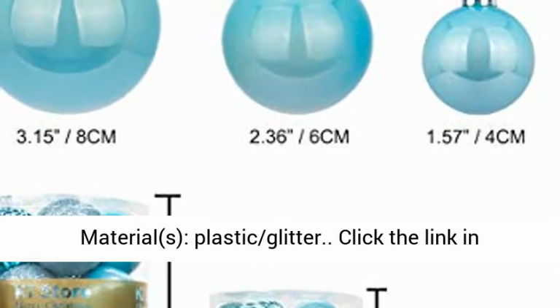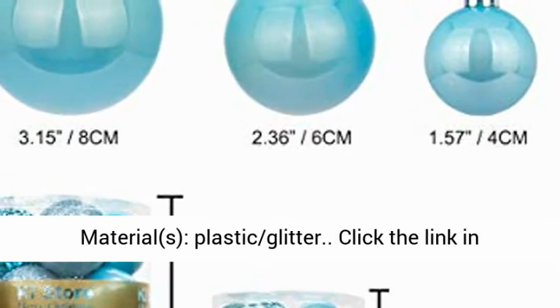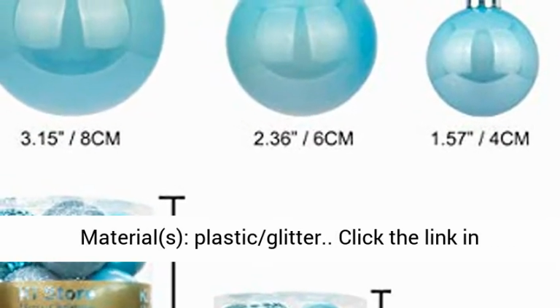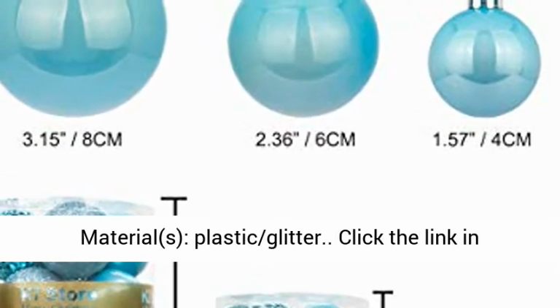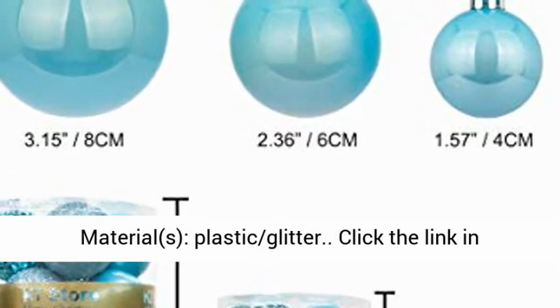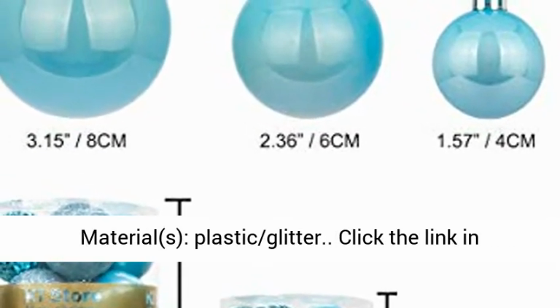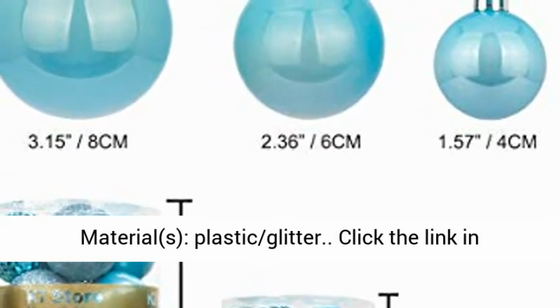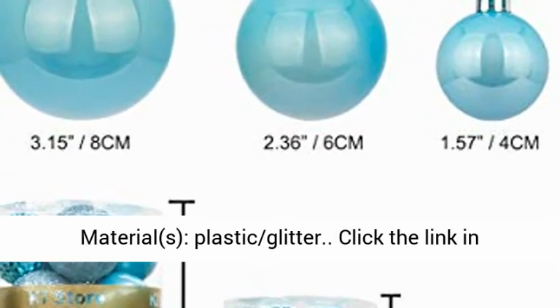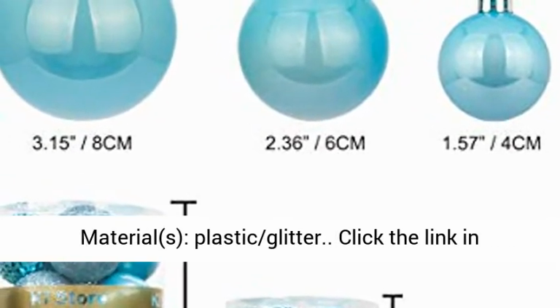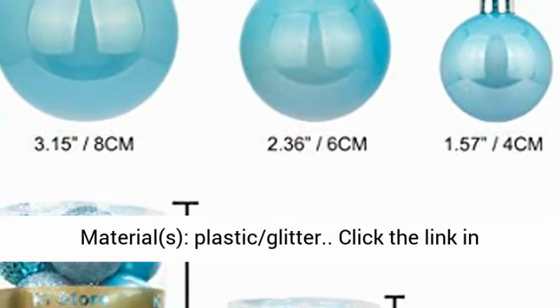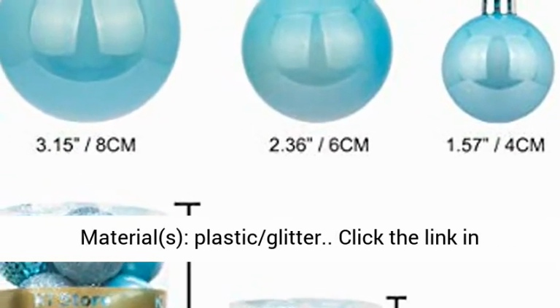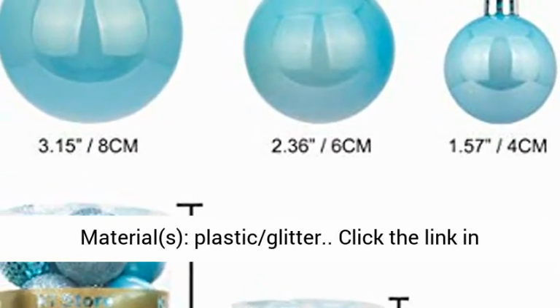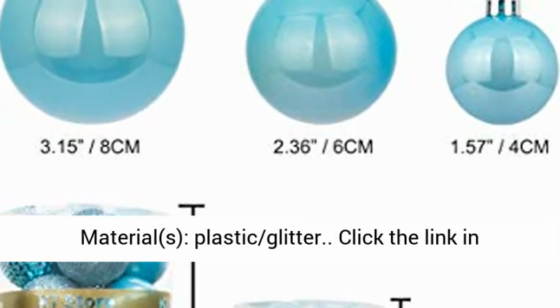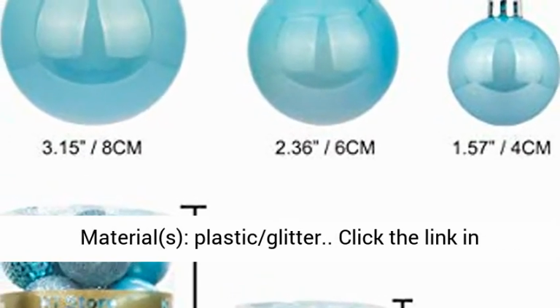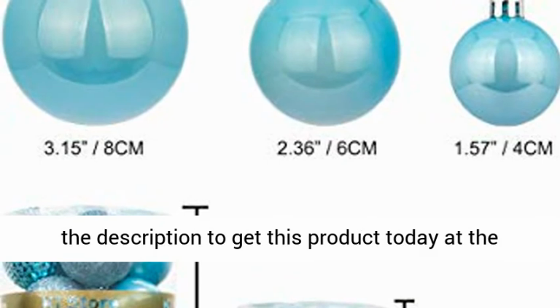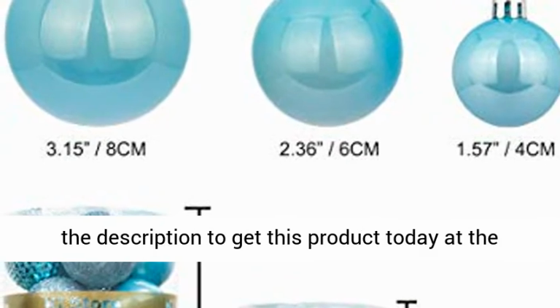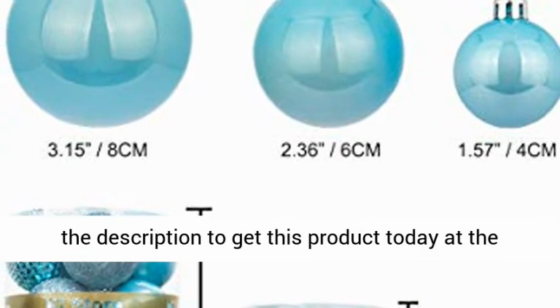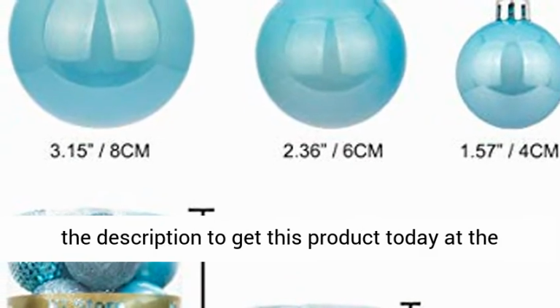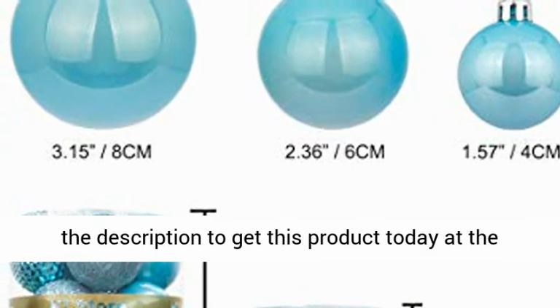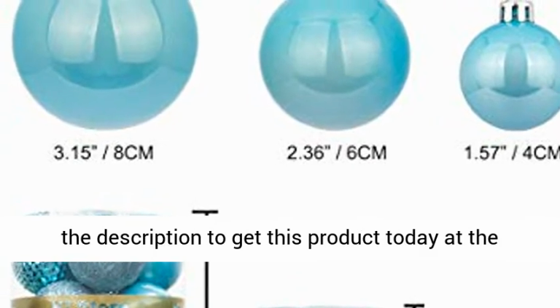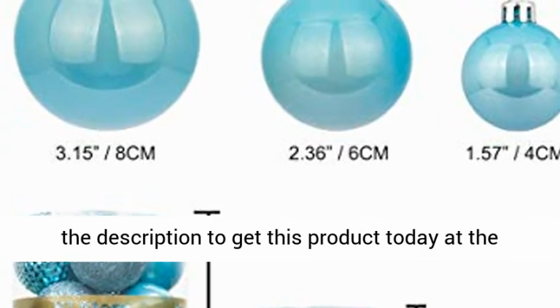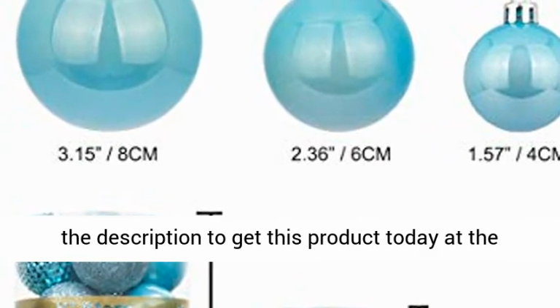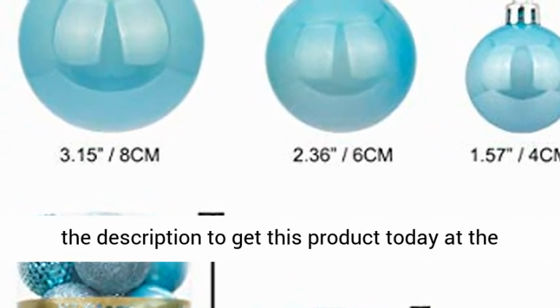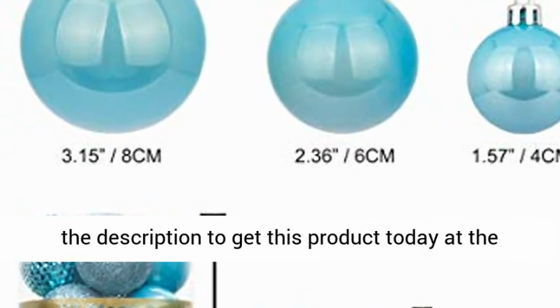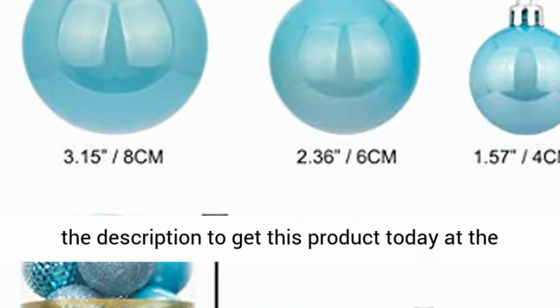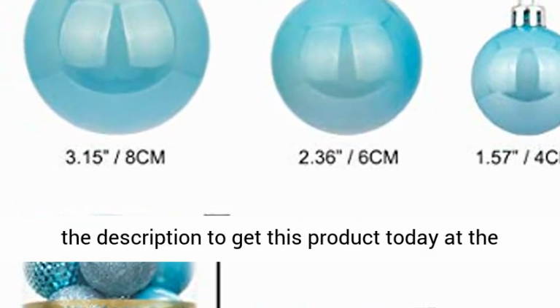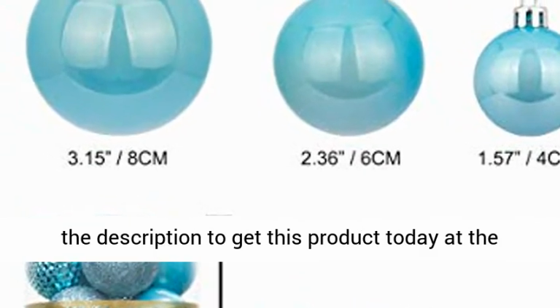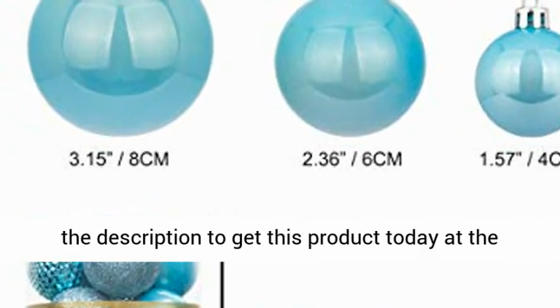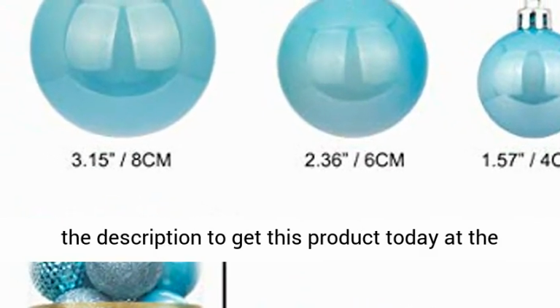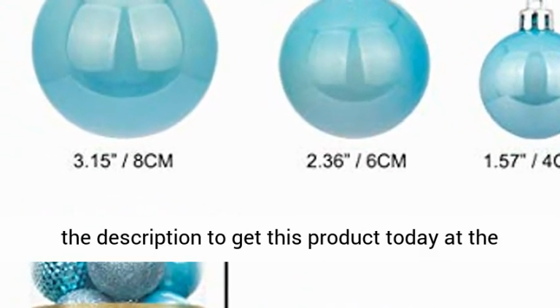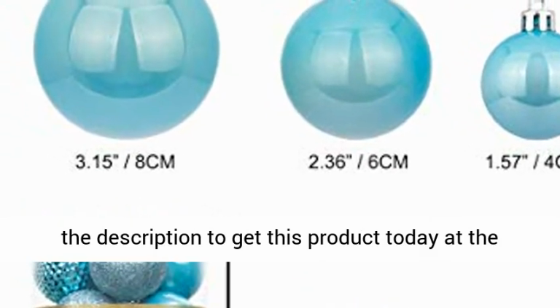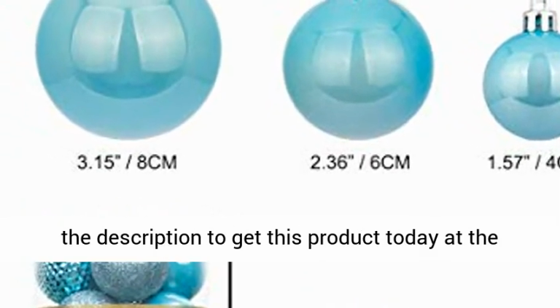Materials: plastic glitter. Click the link in the description to get this product today at the best price.